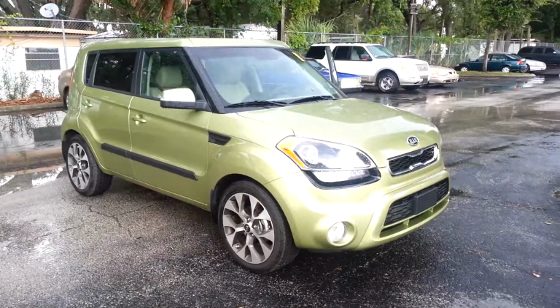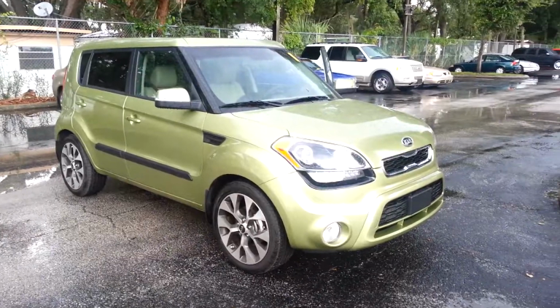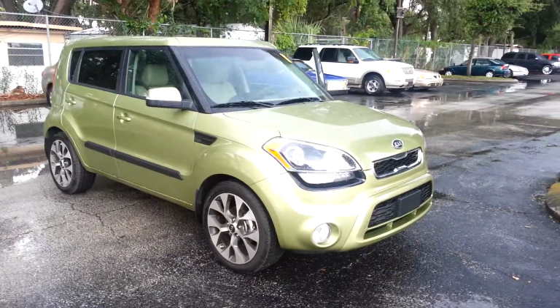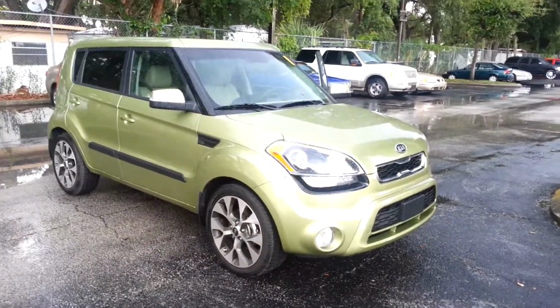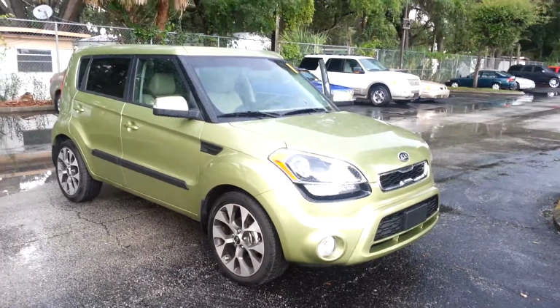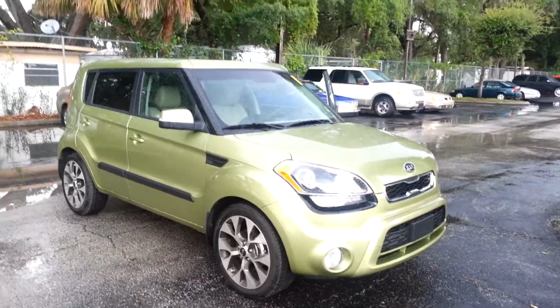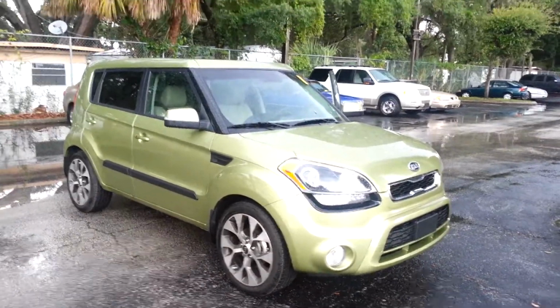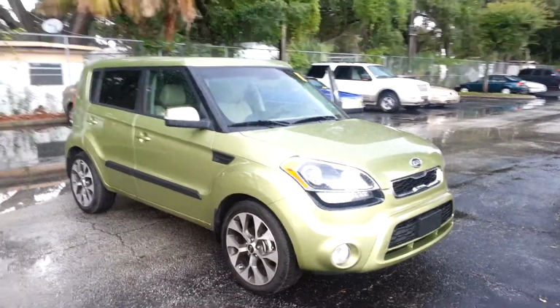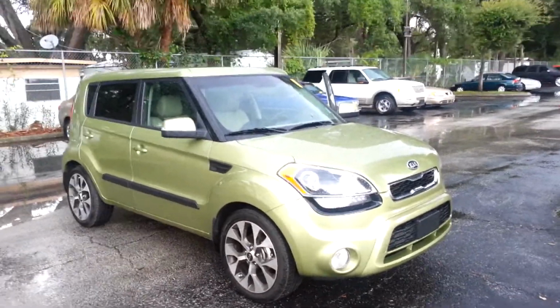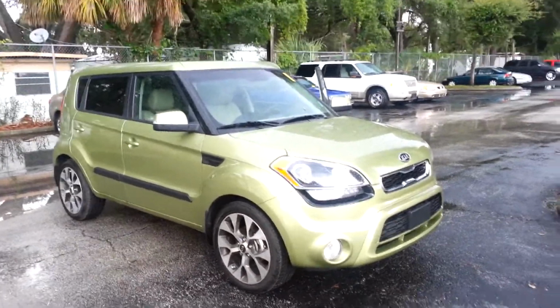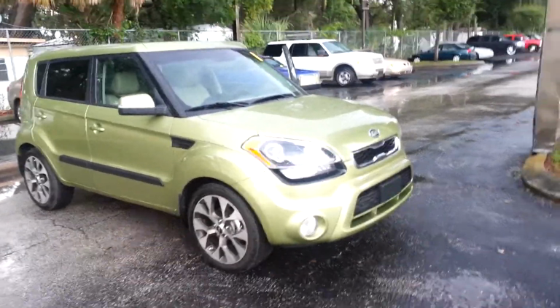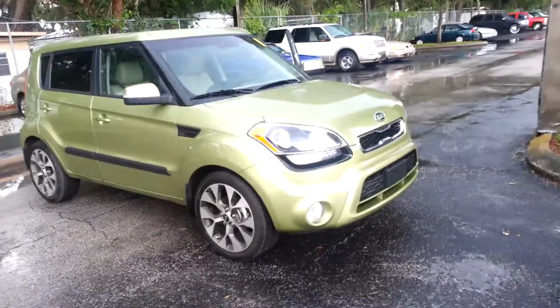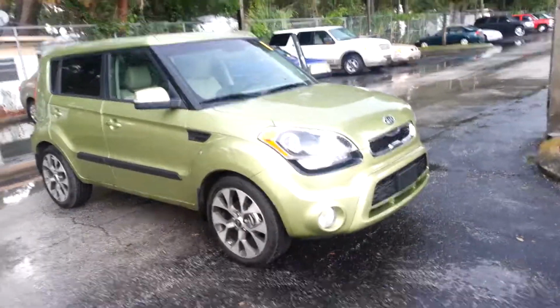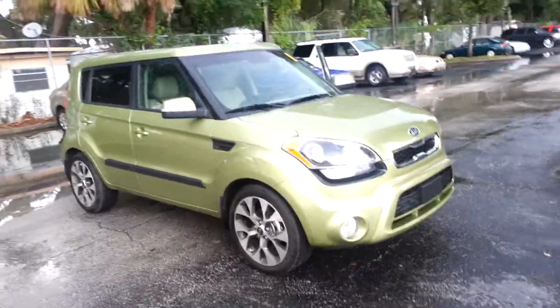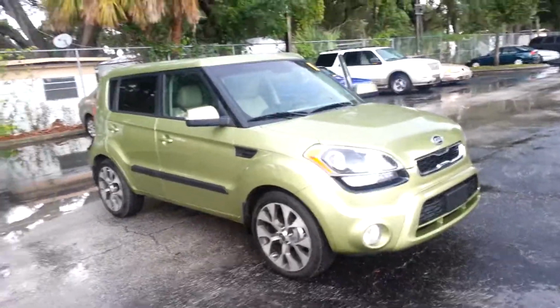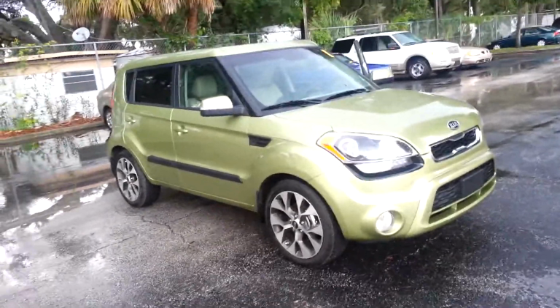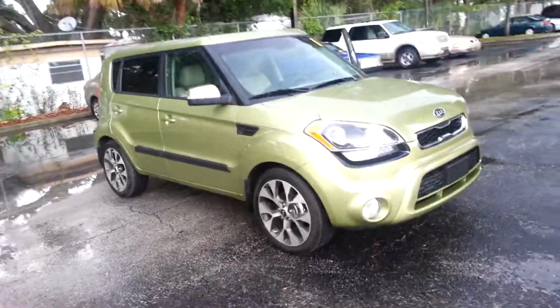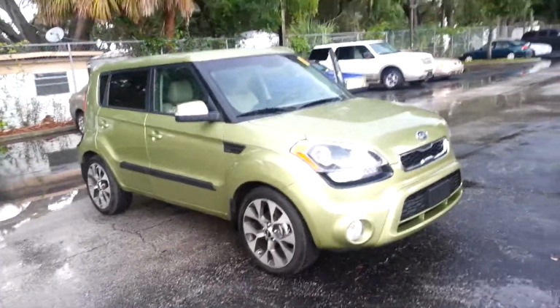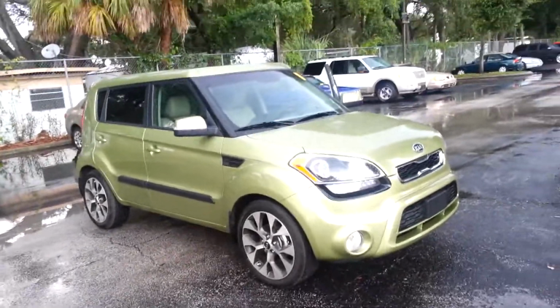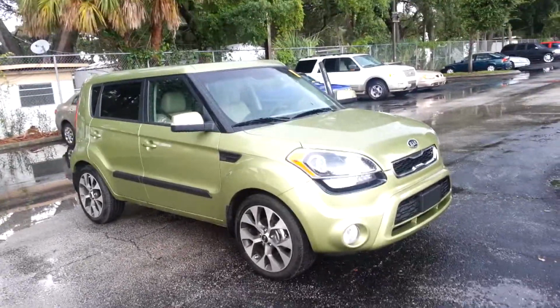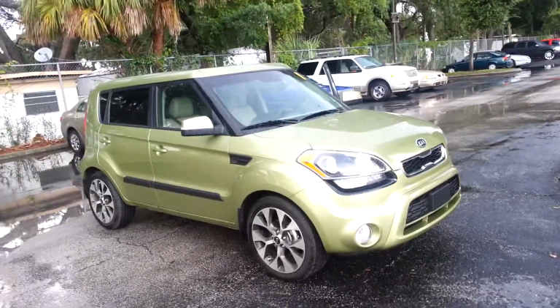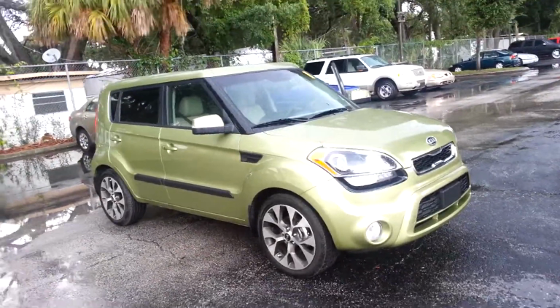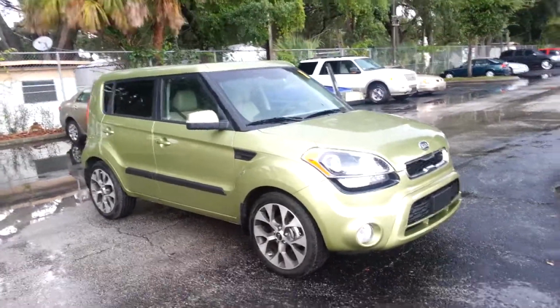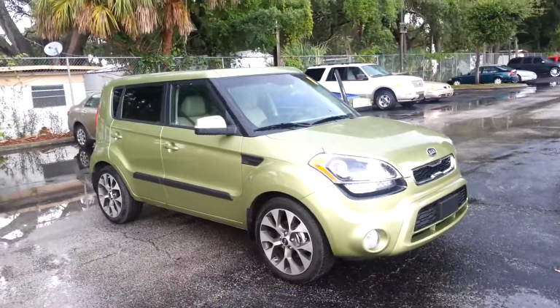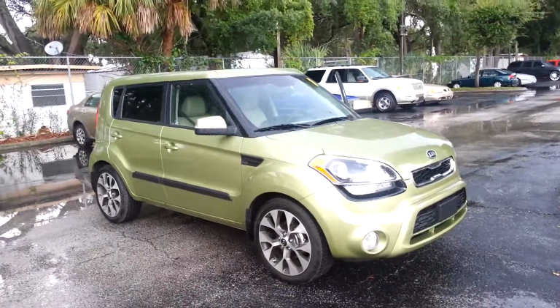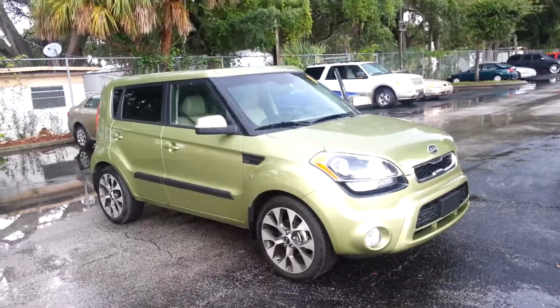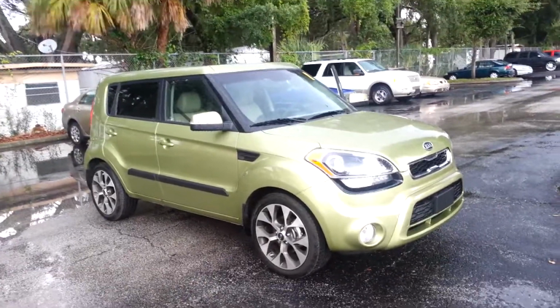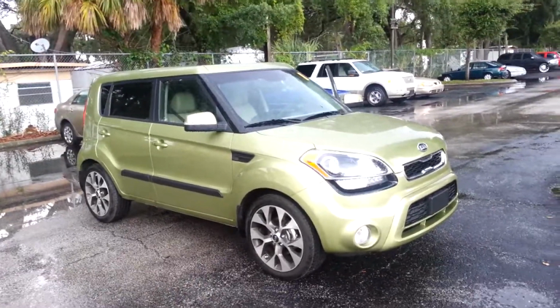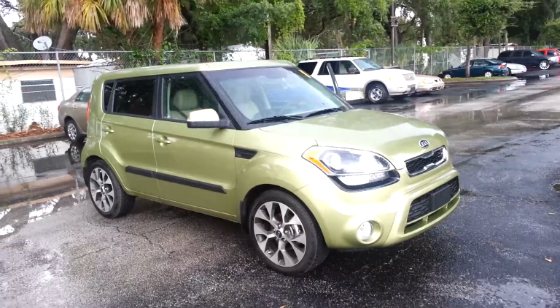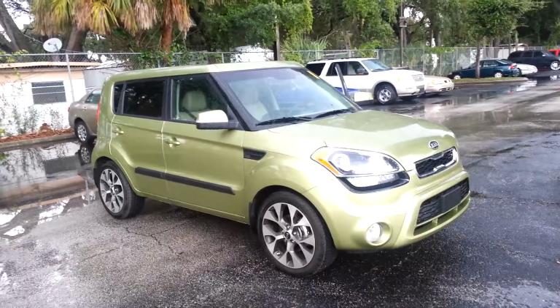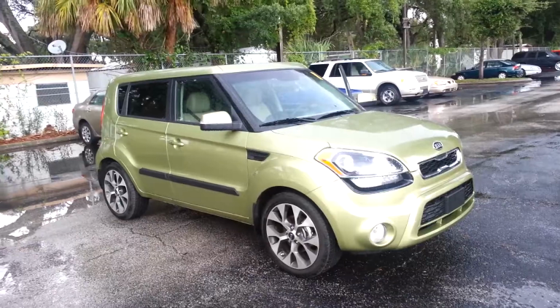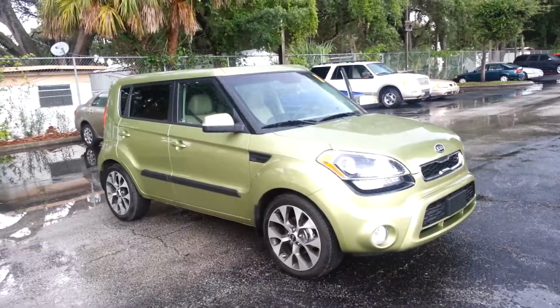Okay, here we go. We've got that 2012 Kia Soul I was telling you about. This car is absolutely beautiful.